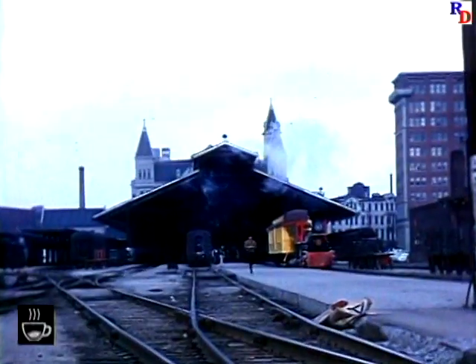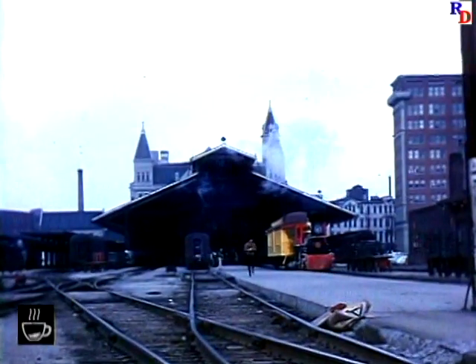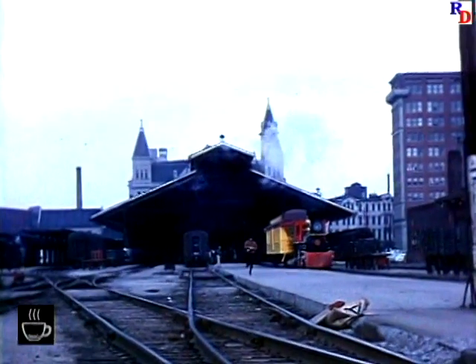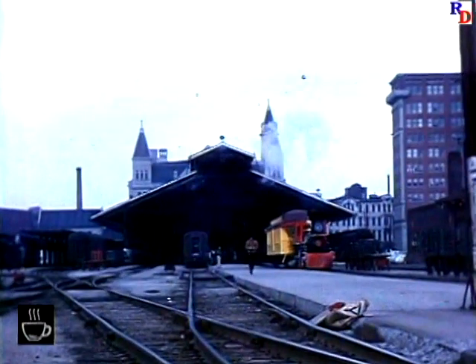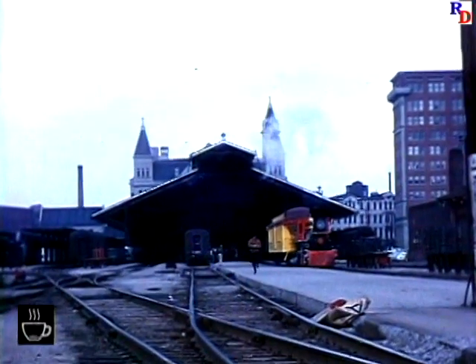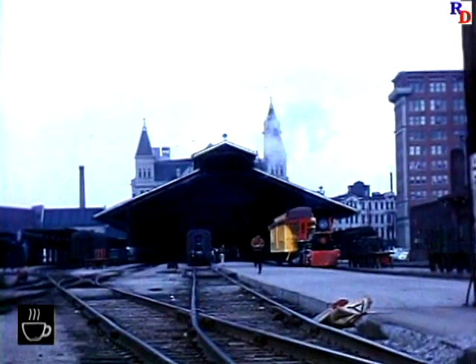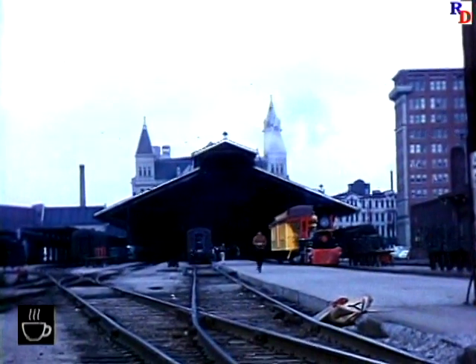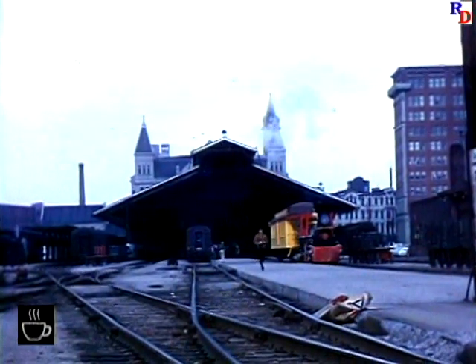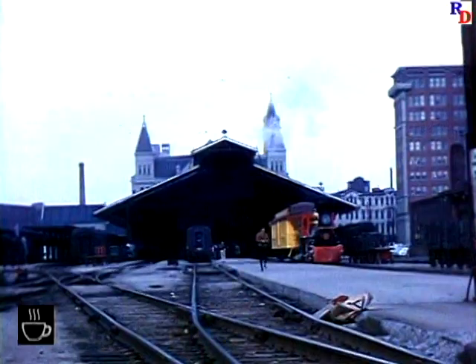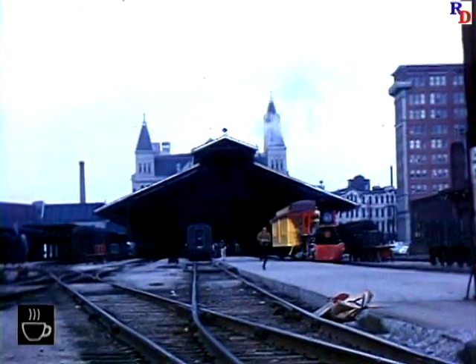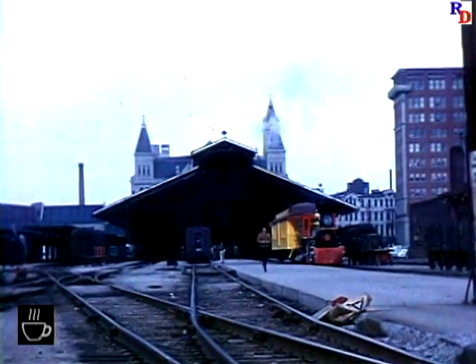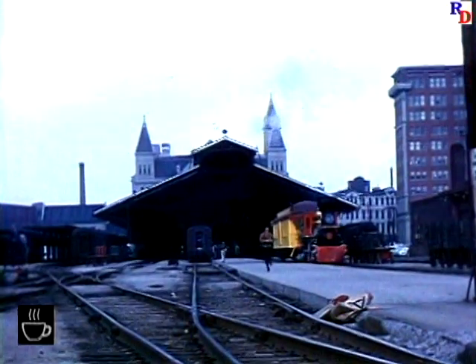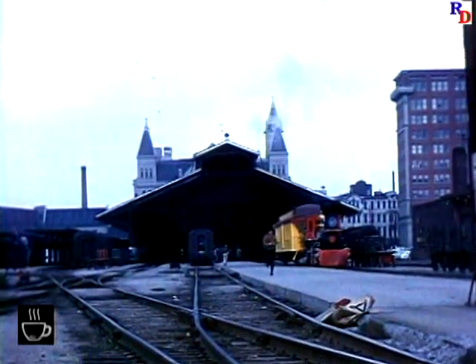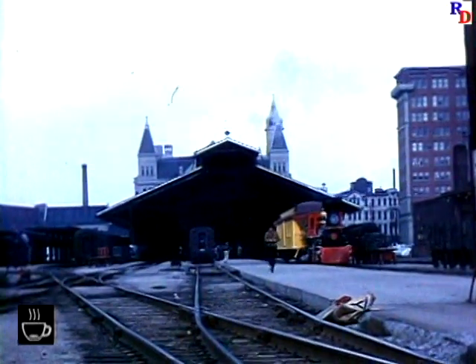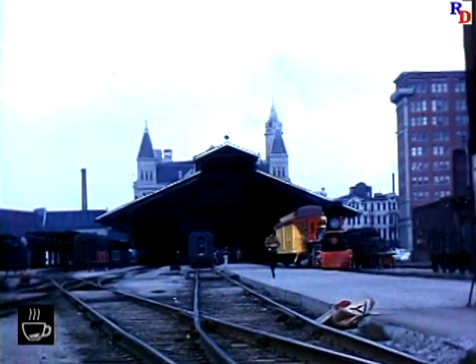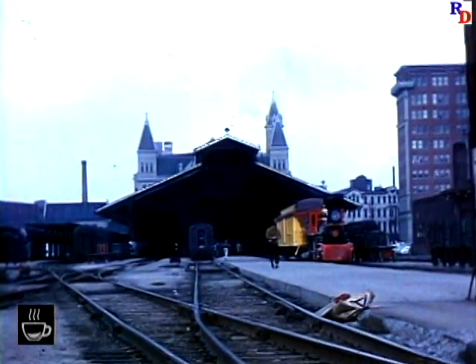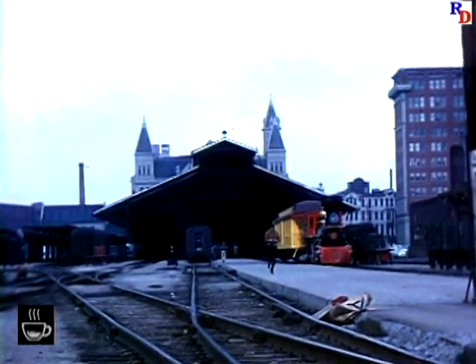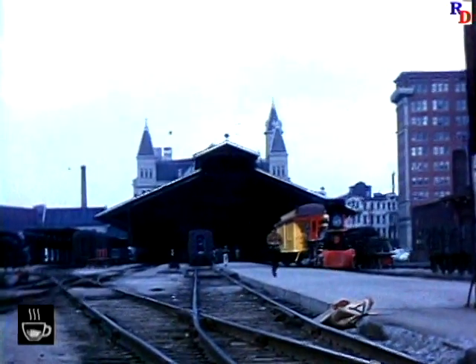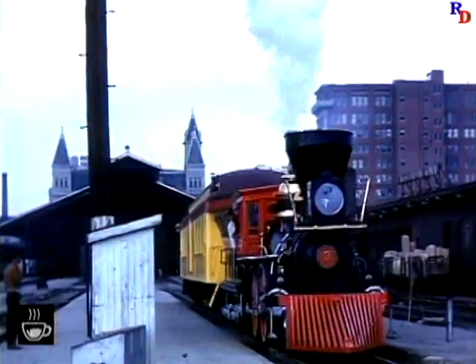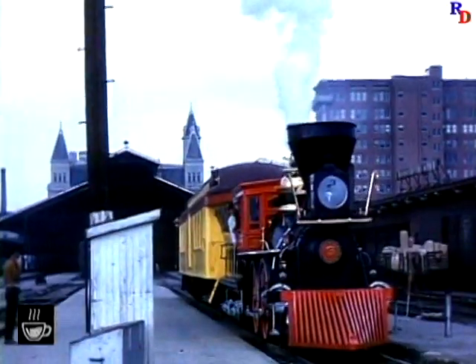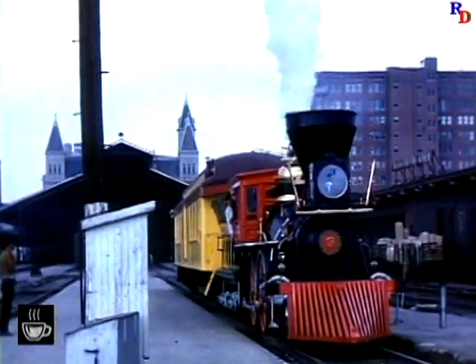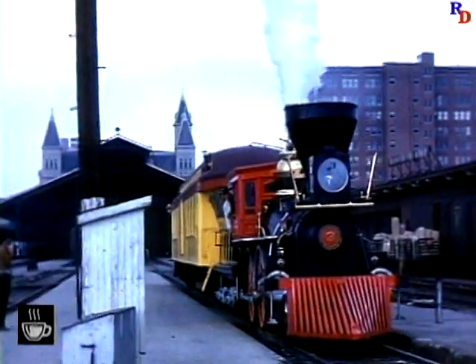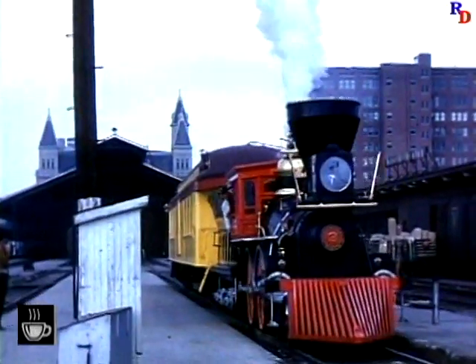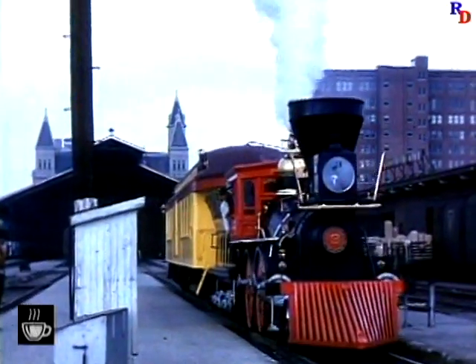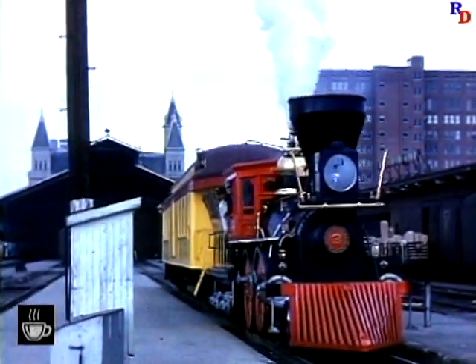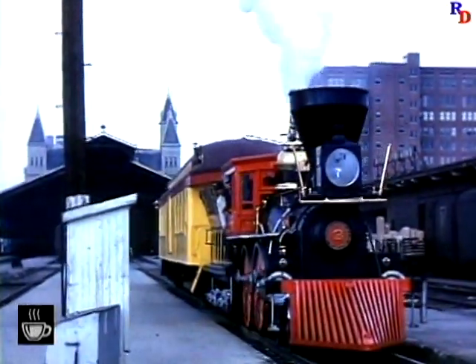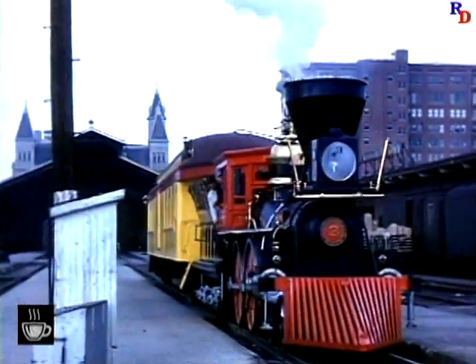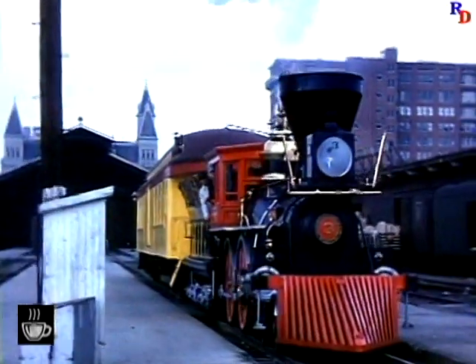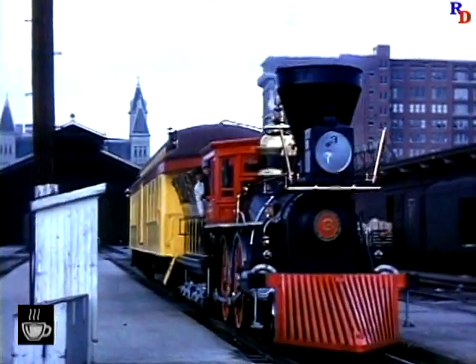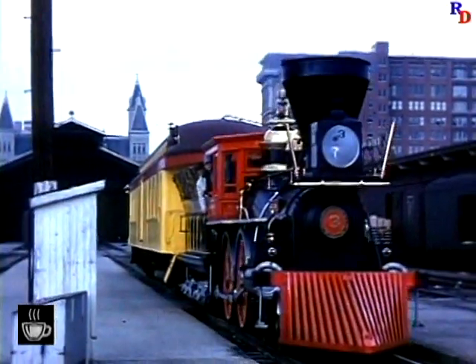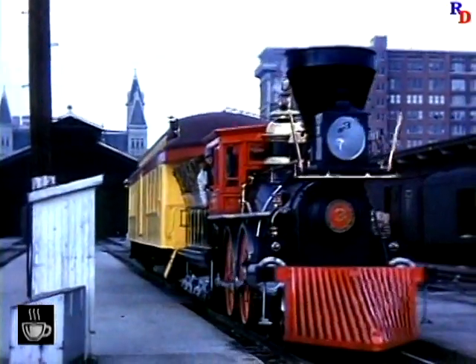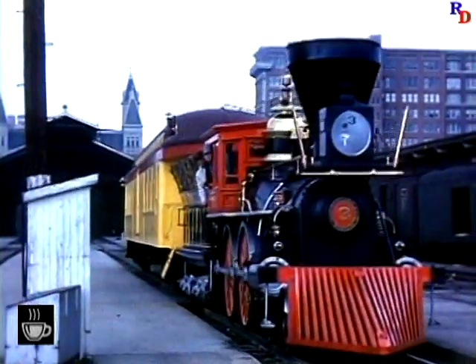Here is the Louisville Union Station in the early 1960s when the L&N was running the Civil War Locomotive General.